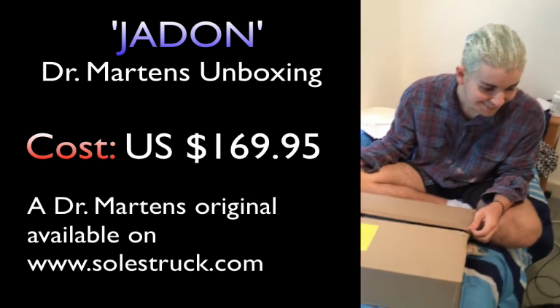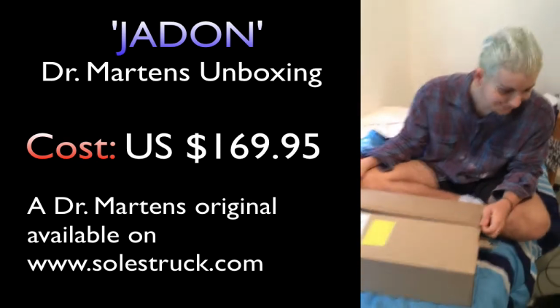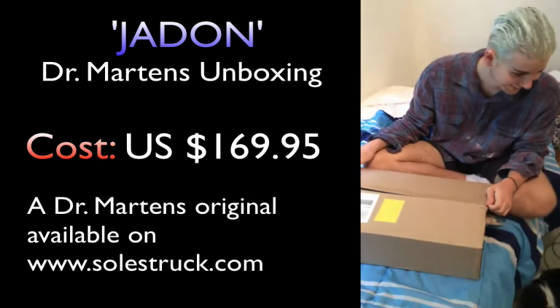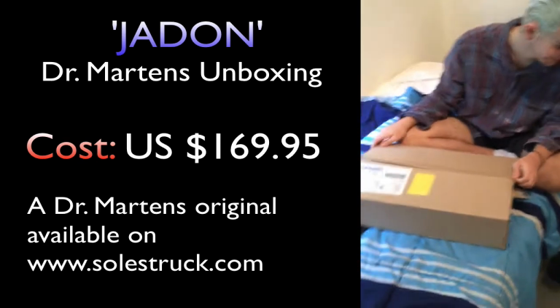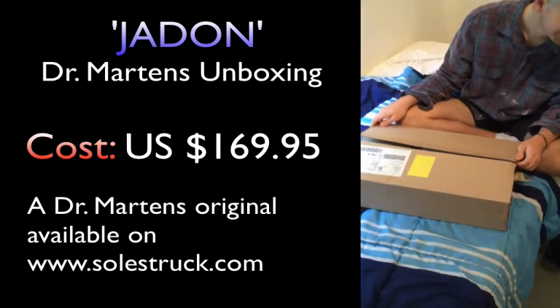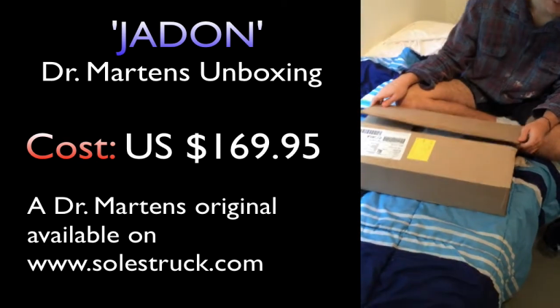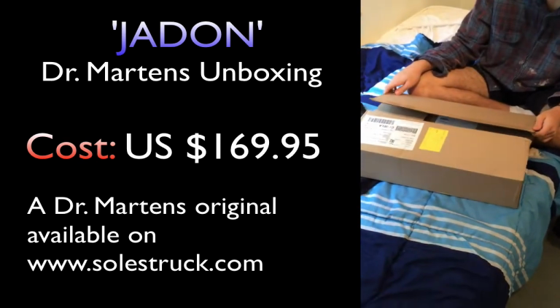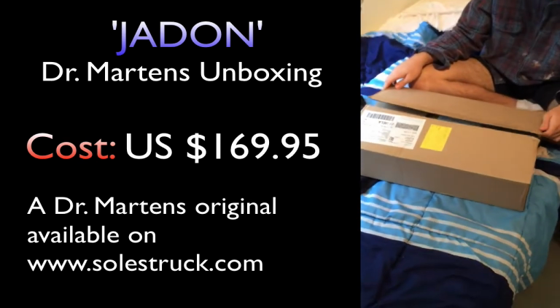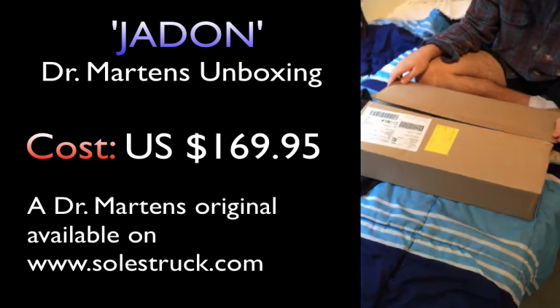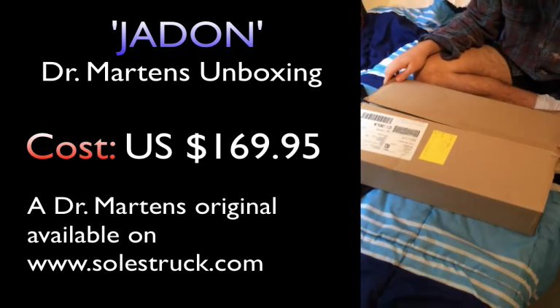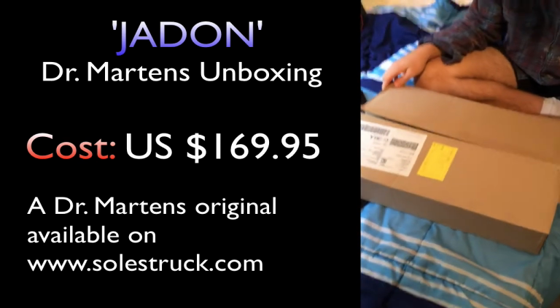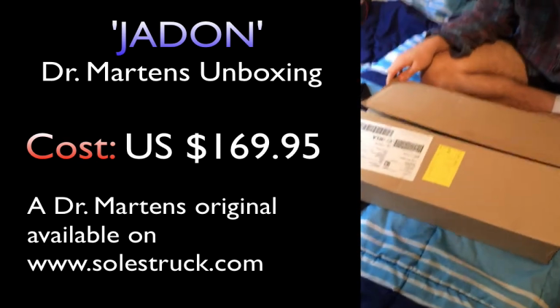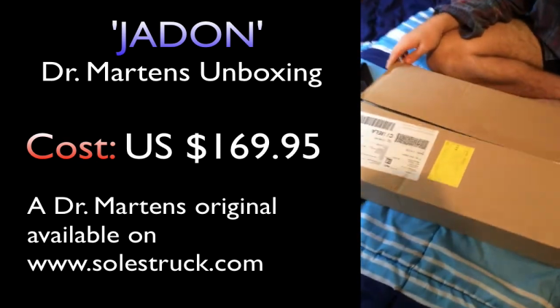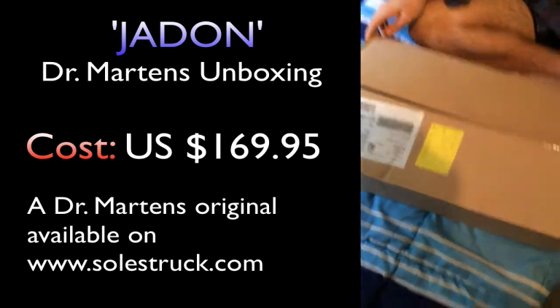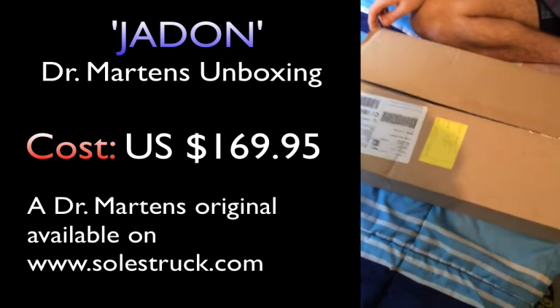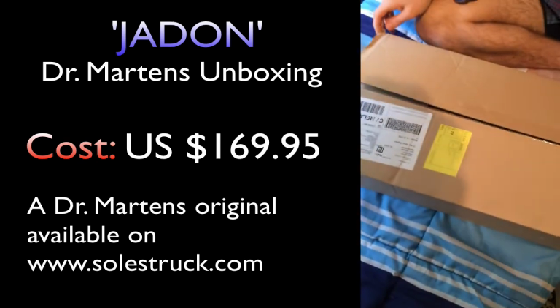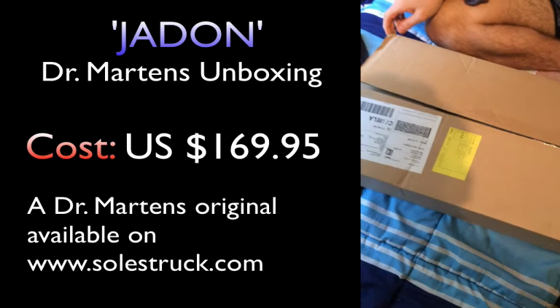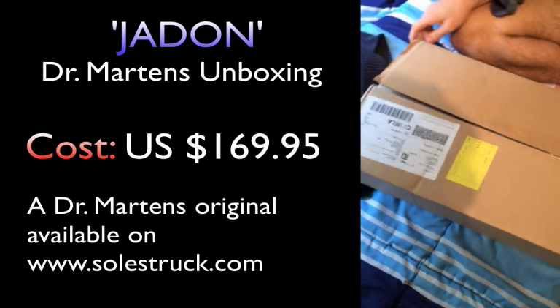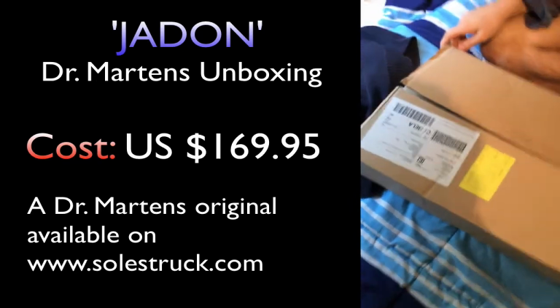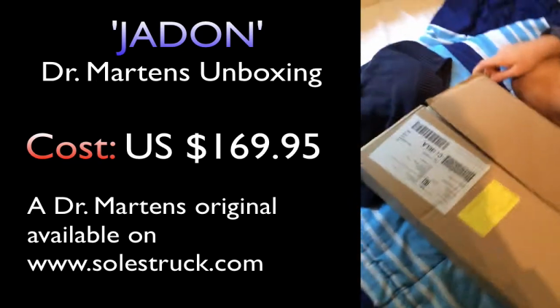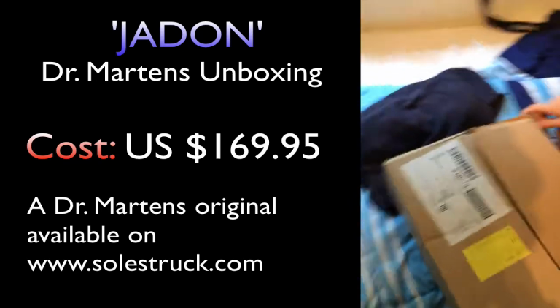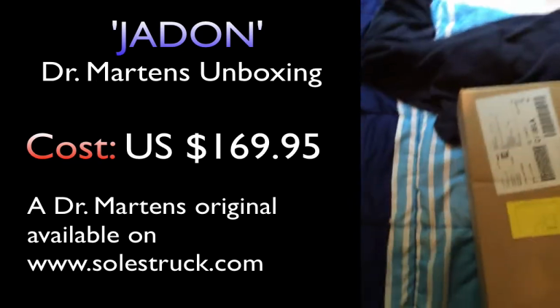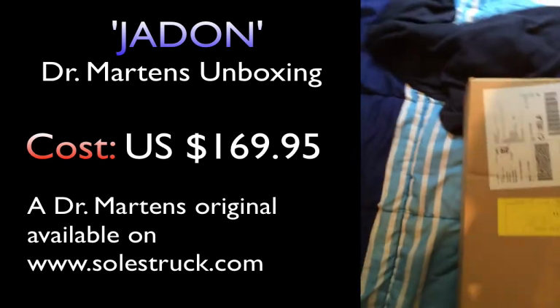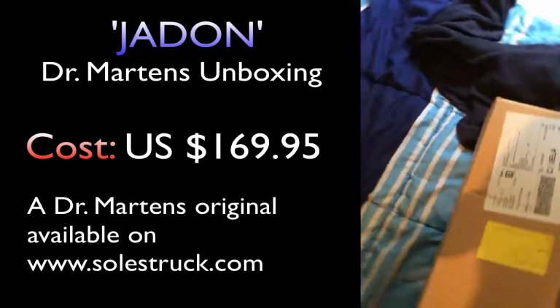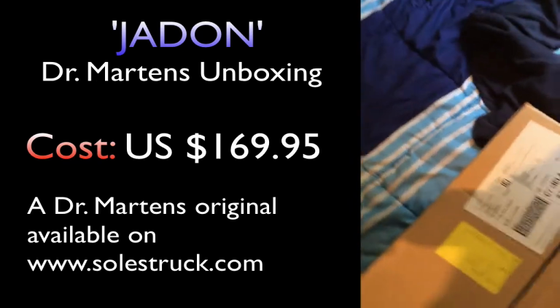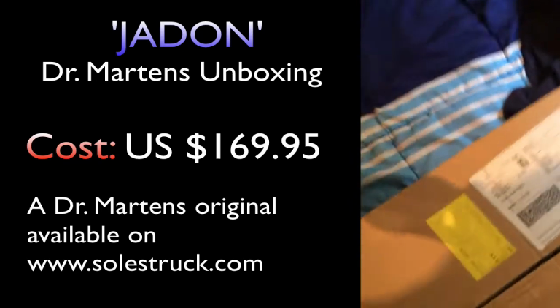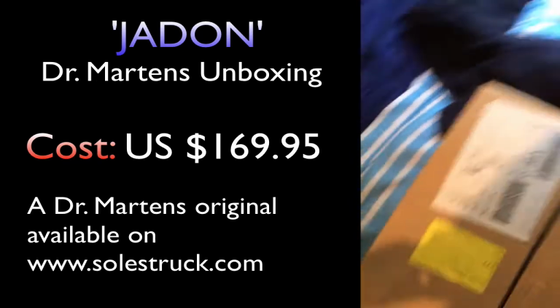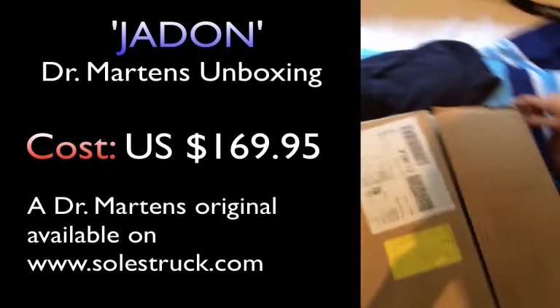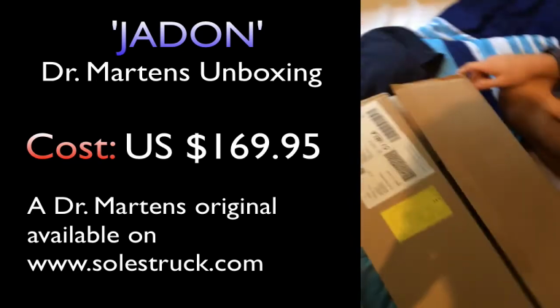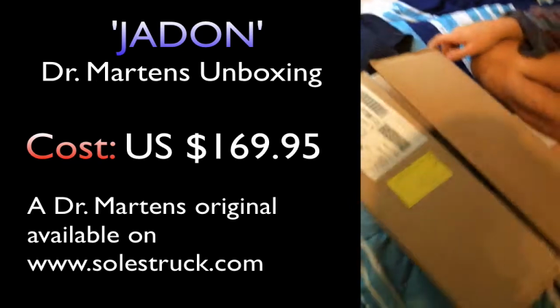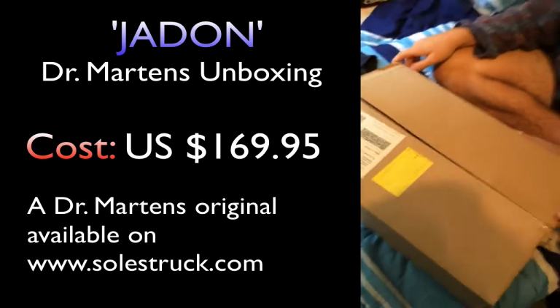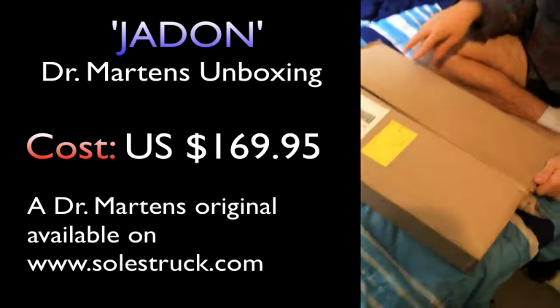Look what's here! Another package from Soulstruck — this is my friend's package we can see from Soulstruck here.